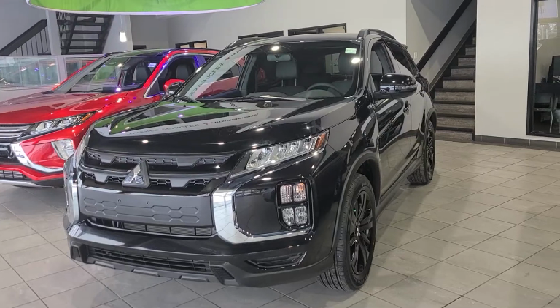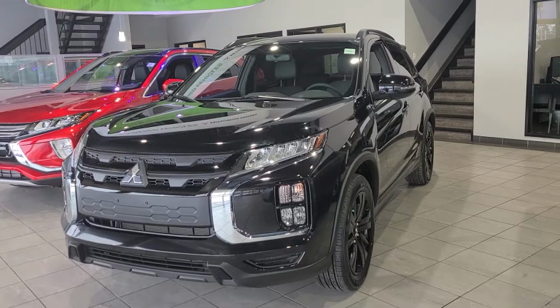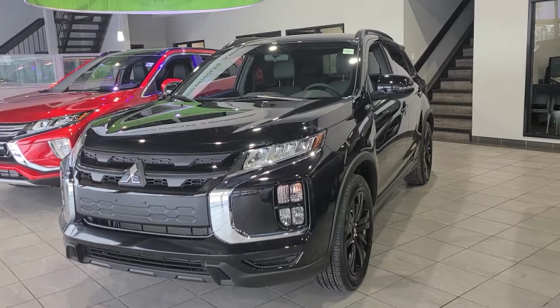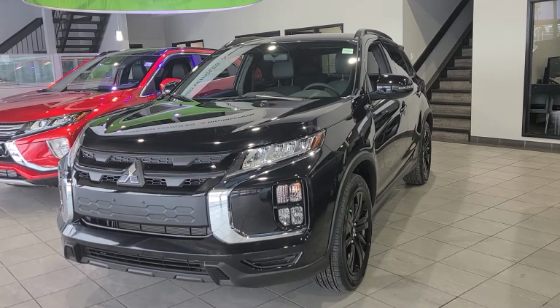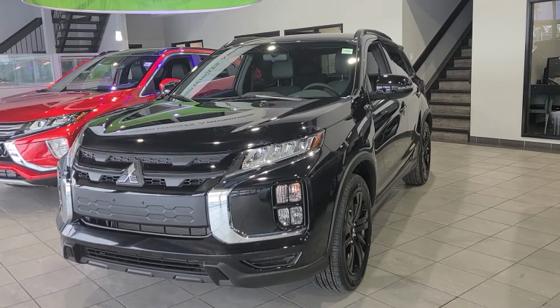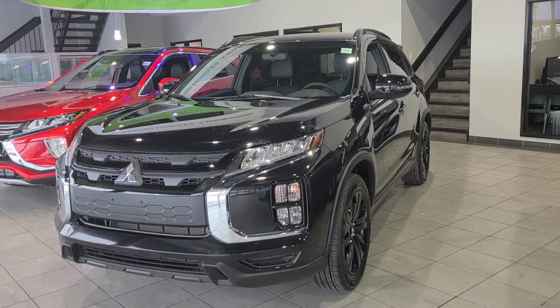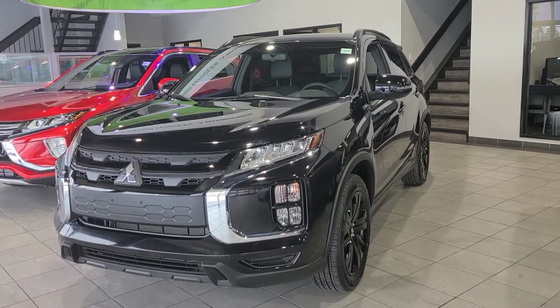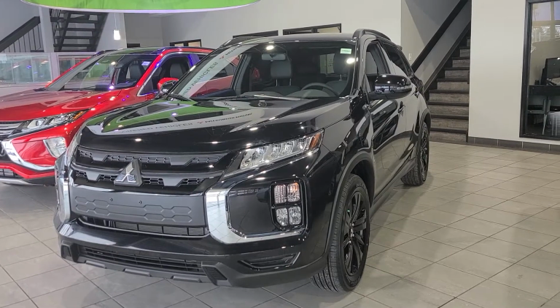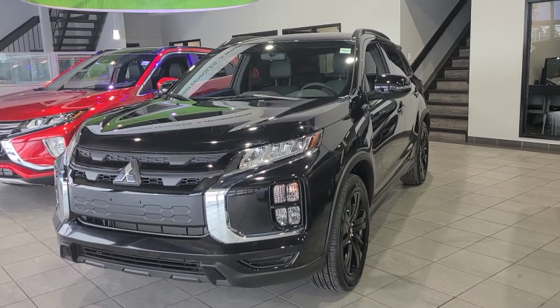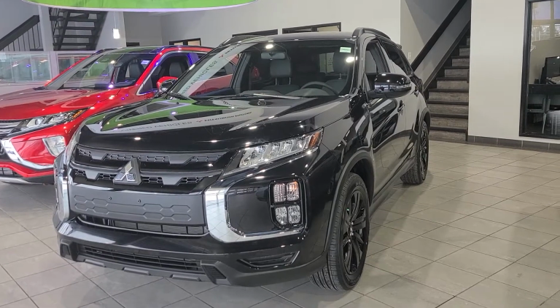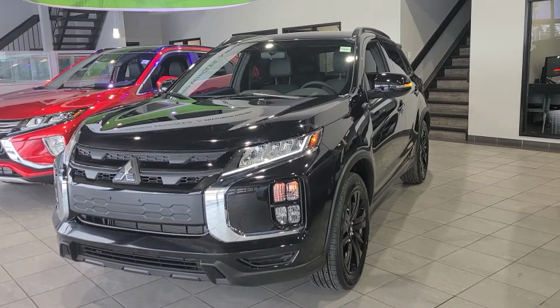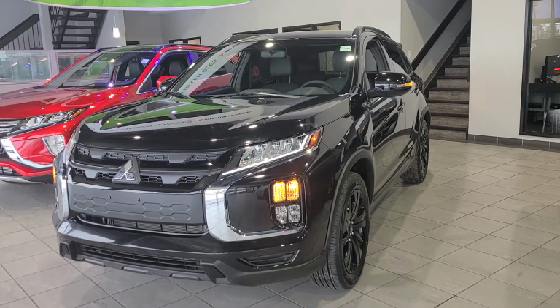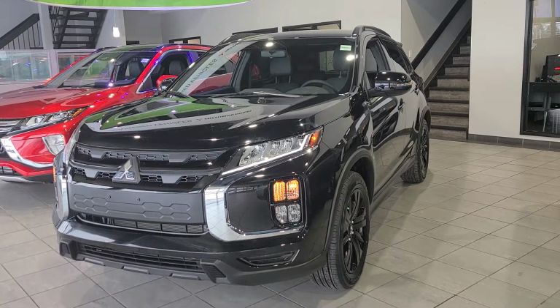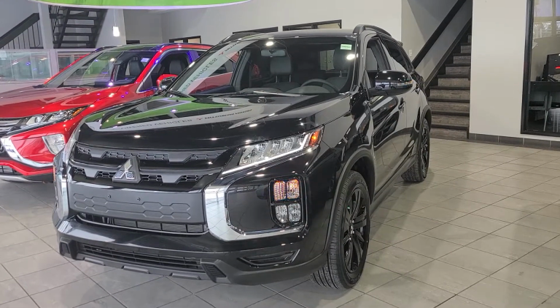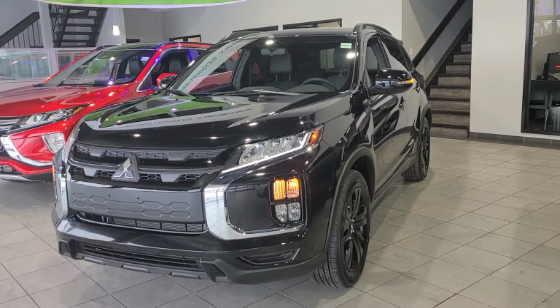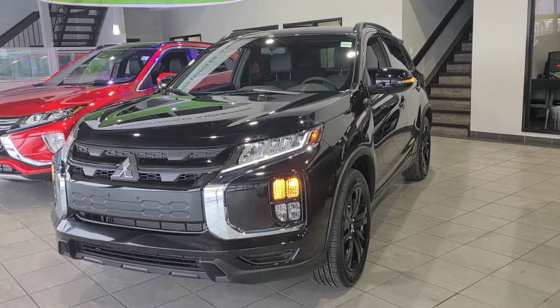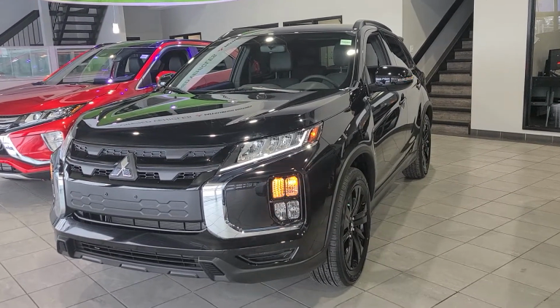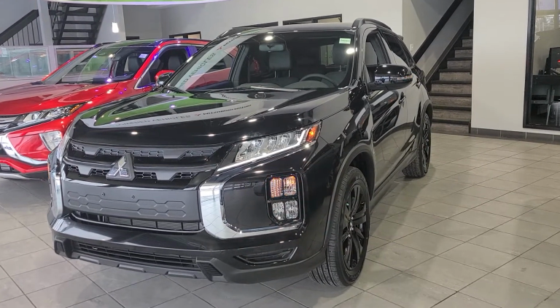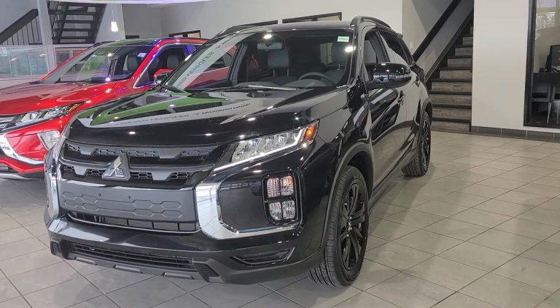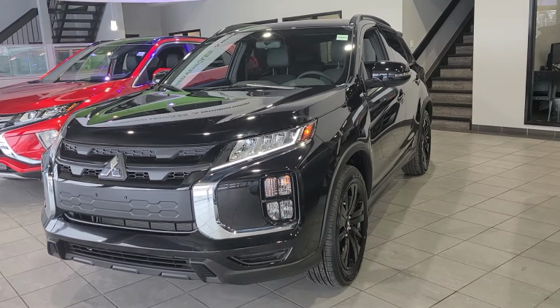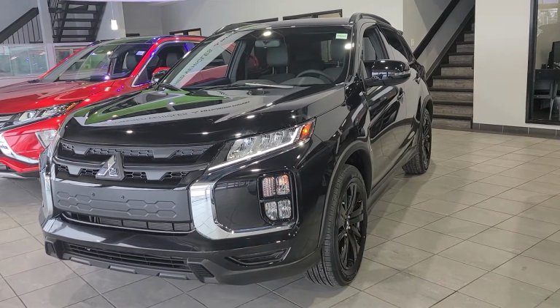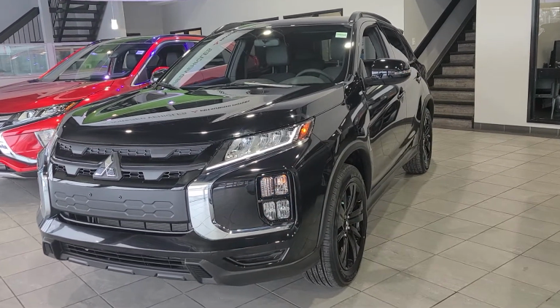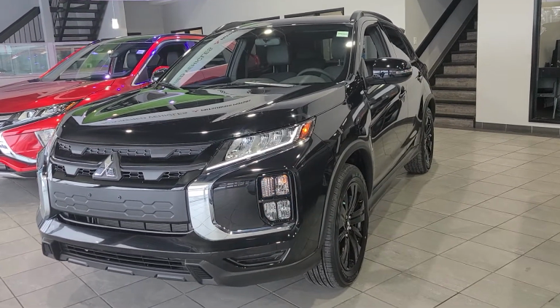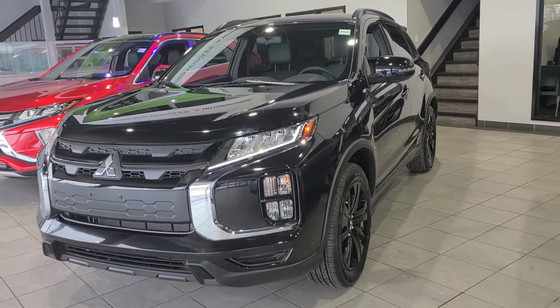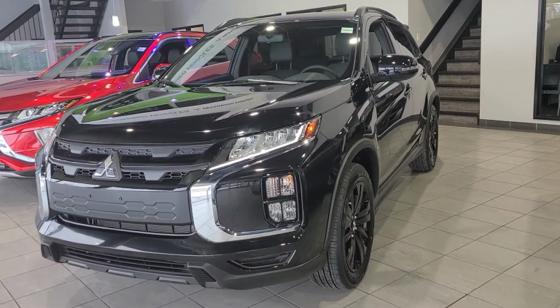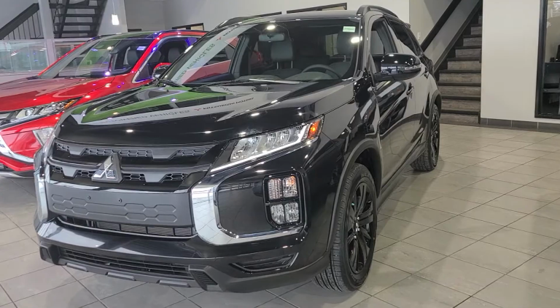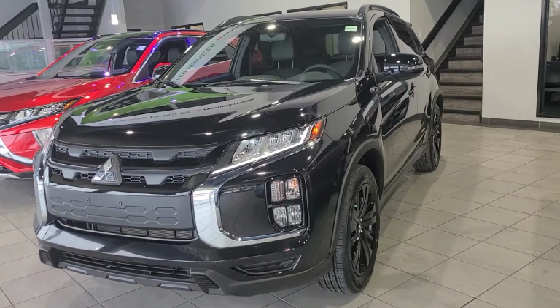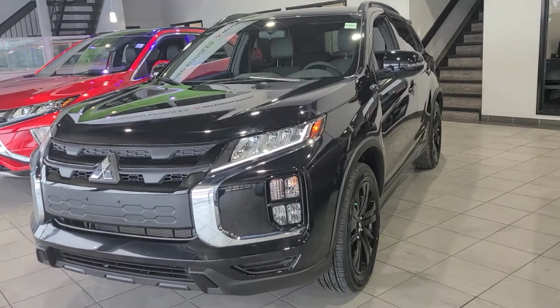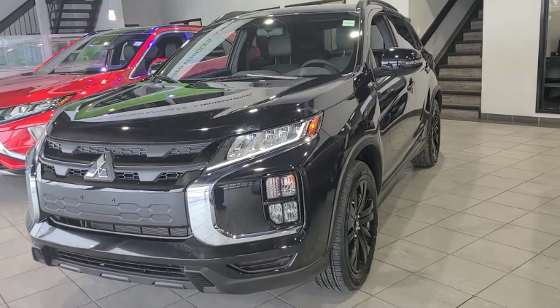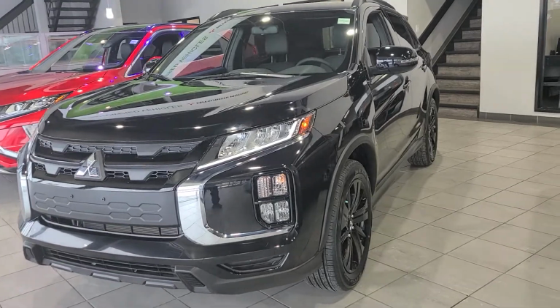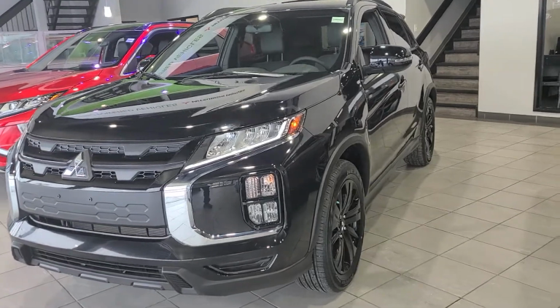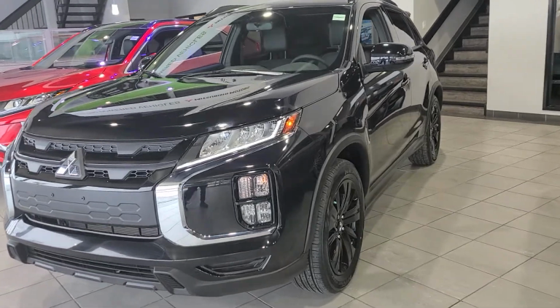Hey, this is Don from Northside Mitsubishi, and here in front of us today I have the 2020 RVR Limited Edition.